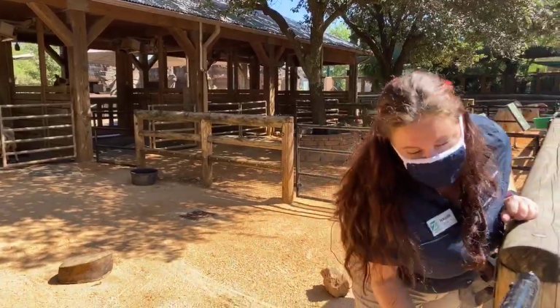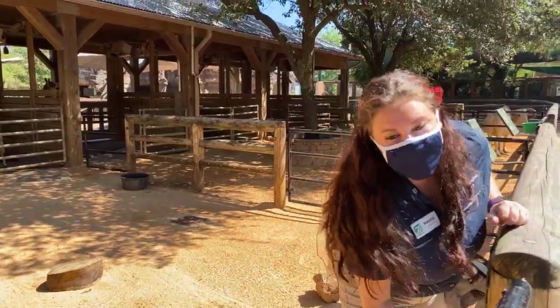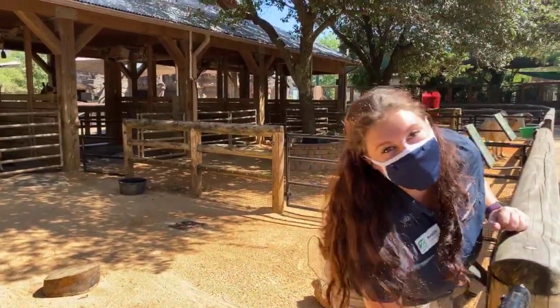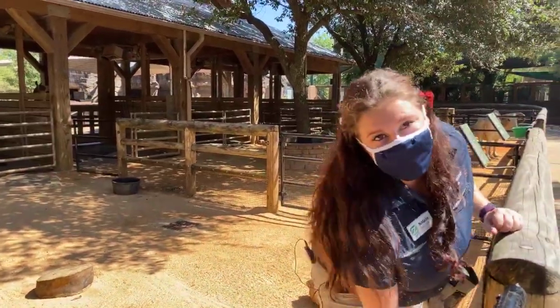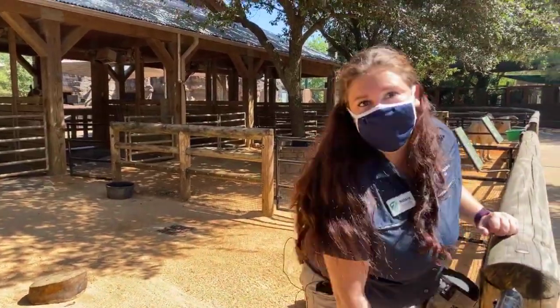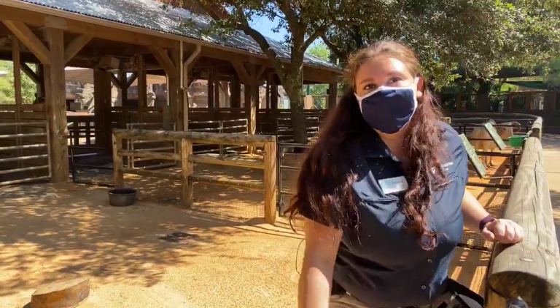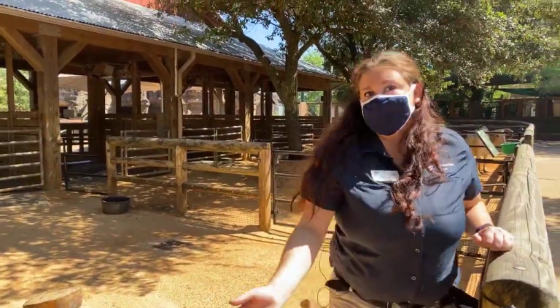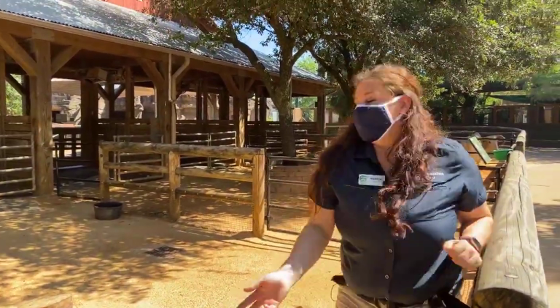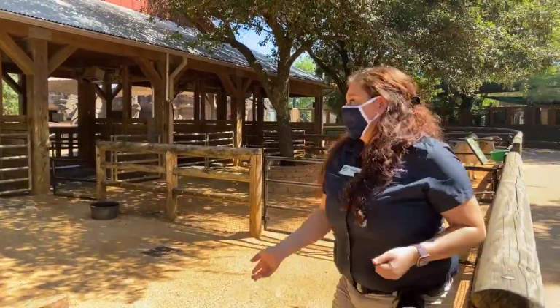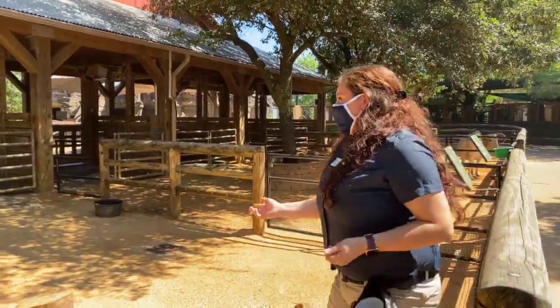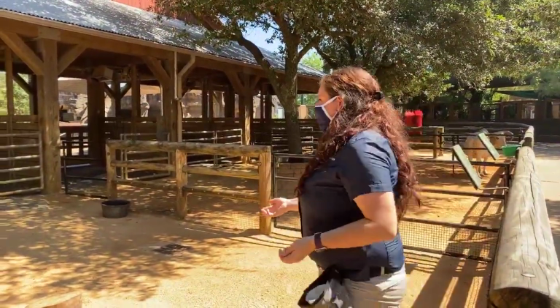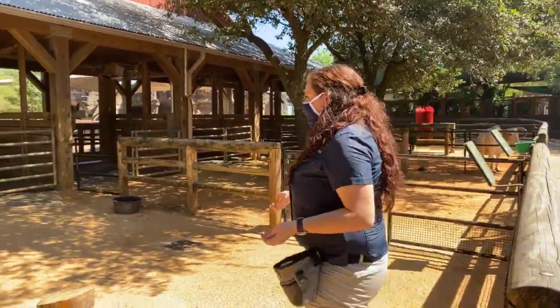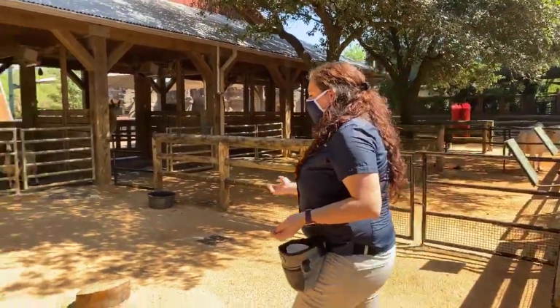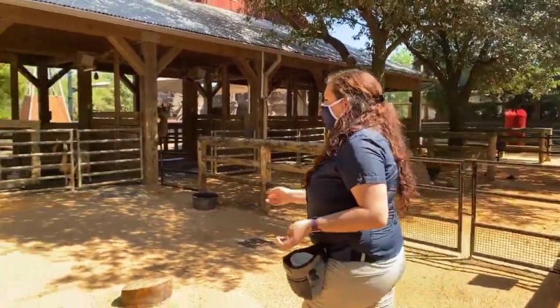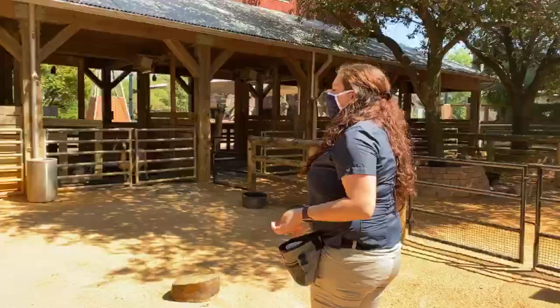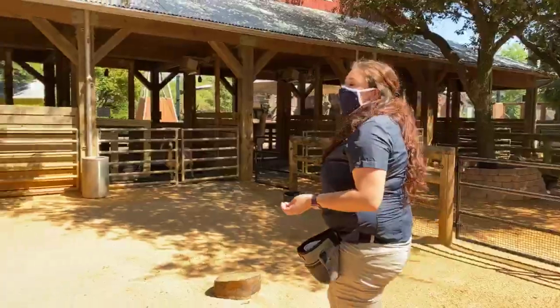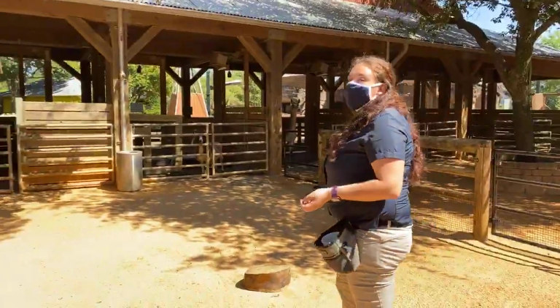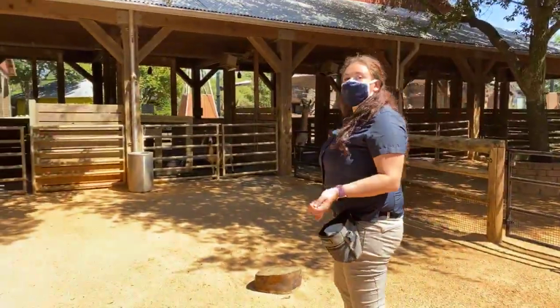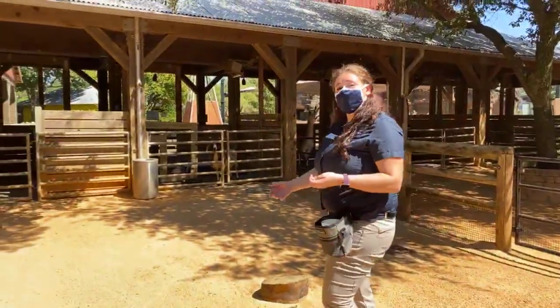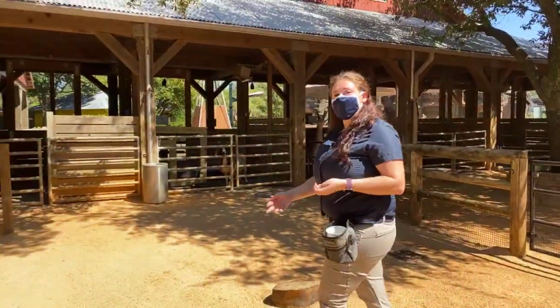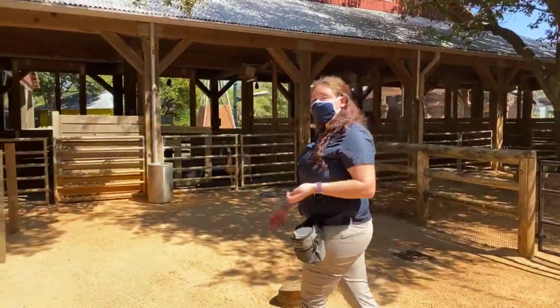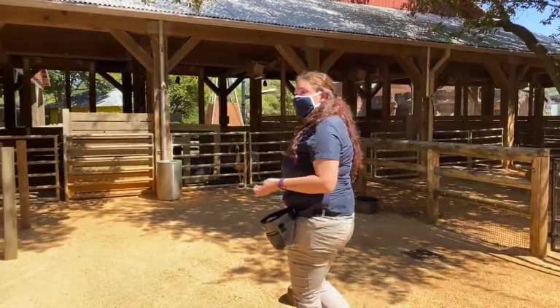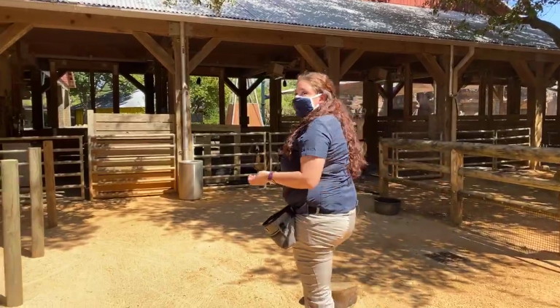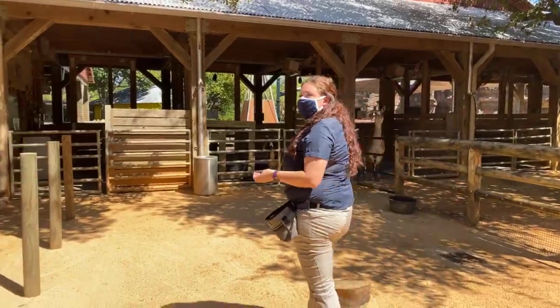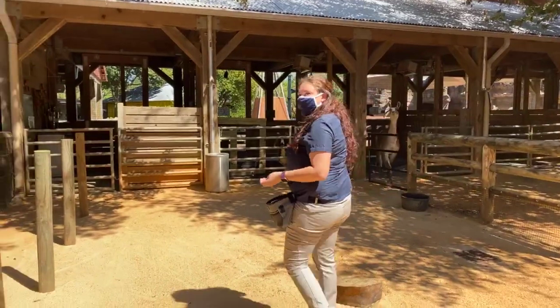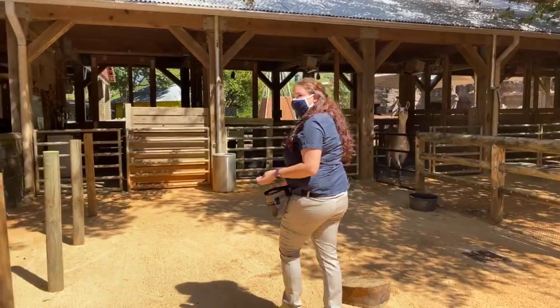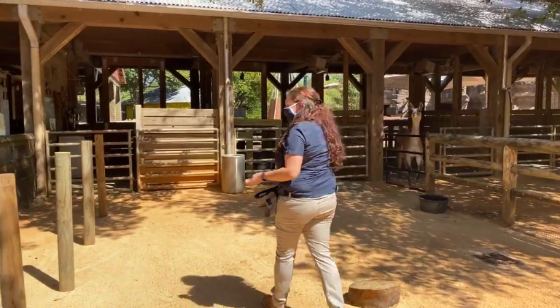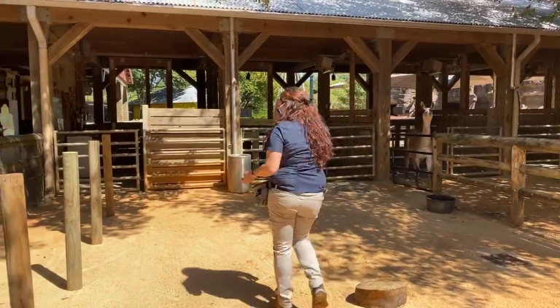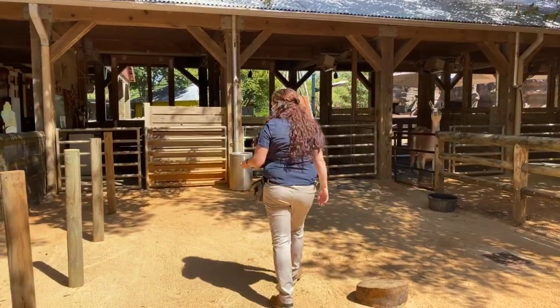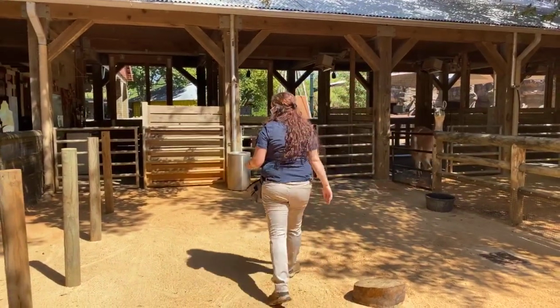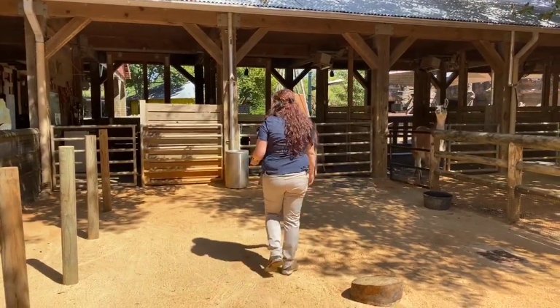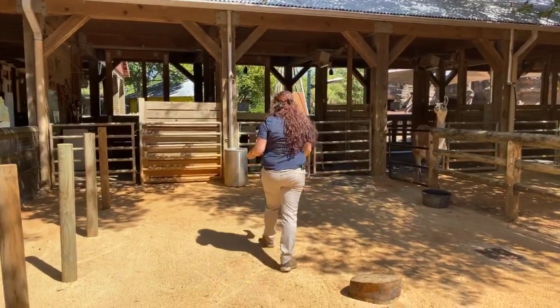If they really like you they won't bother you, or they'll come up and look for pets. If they don't like you then obviously they defend their area.